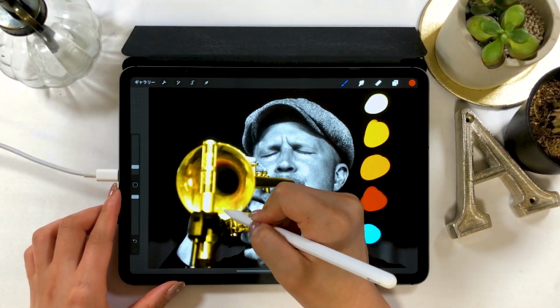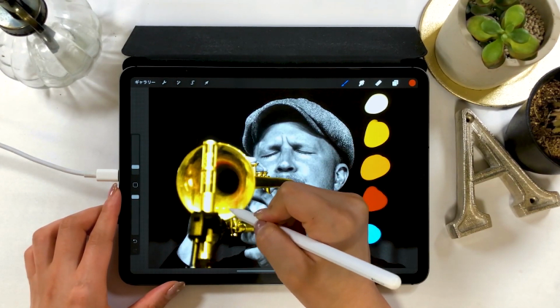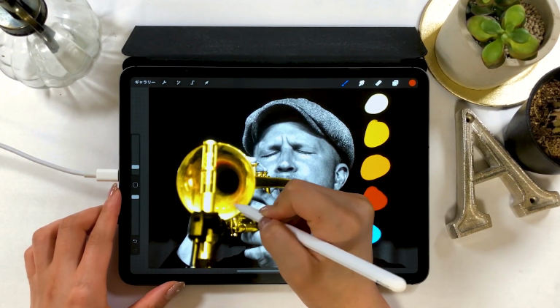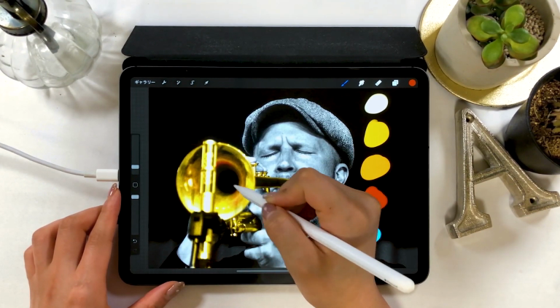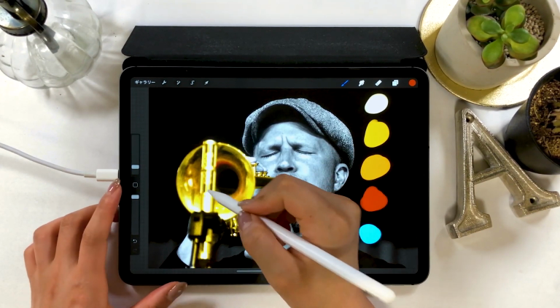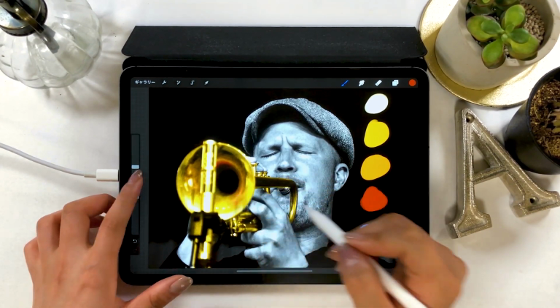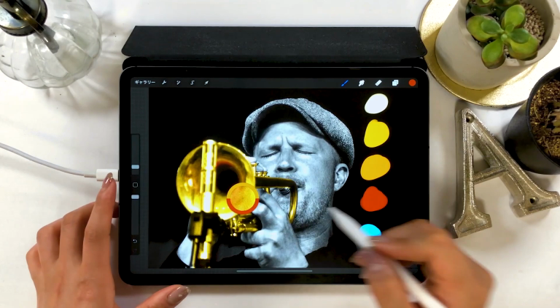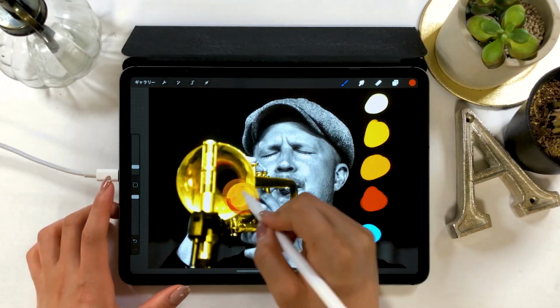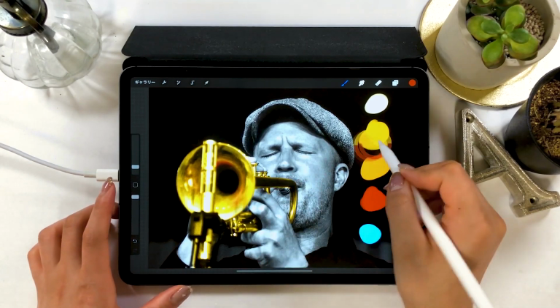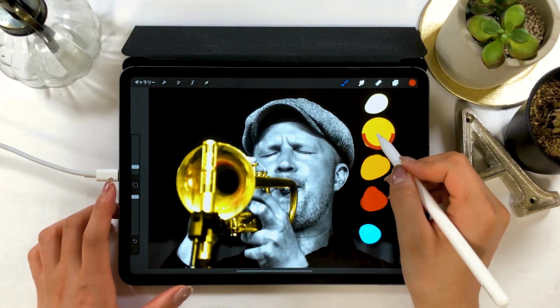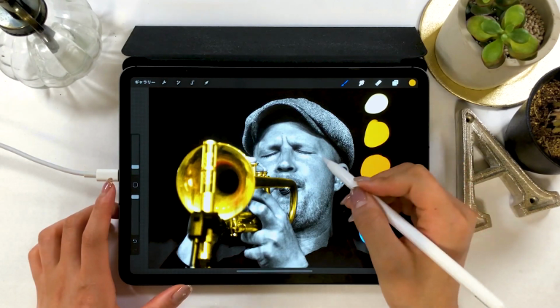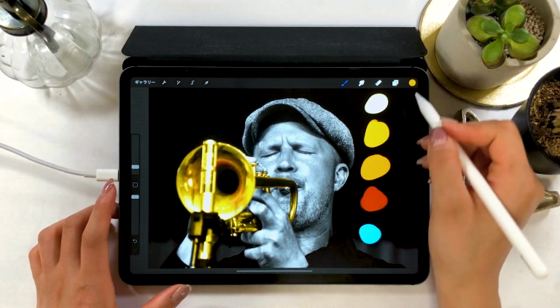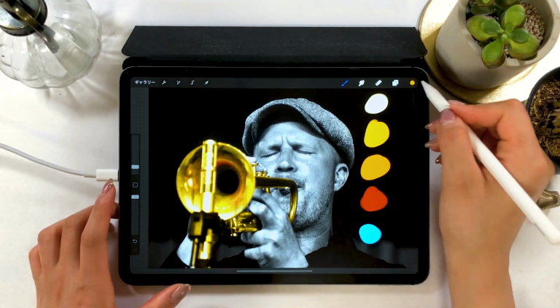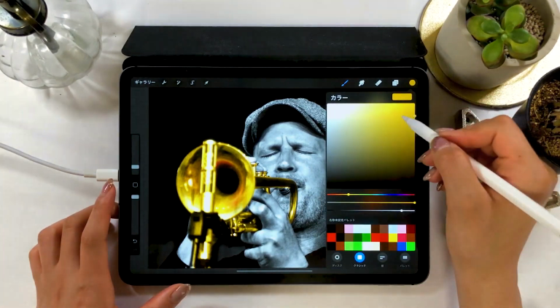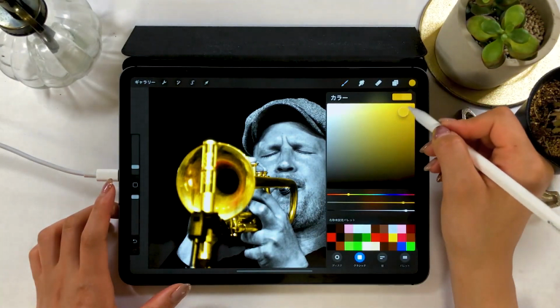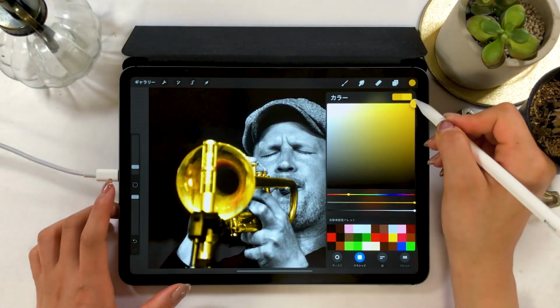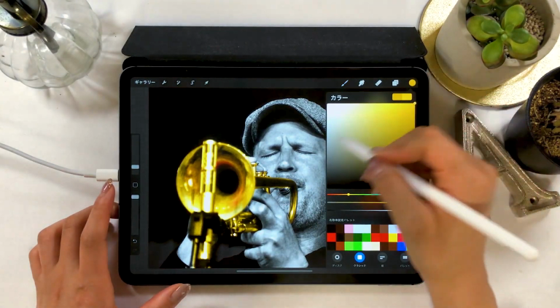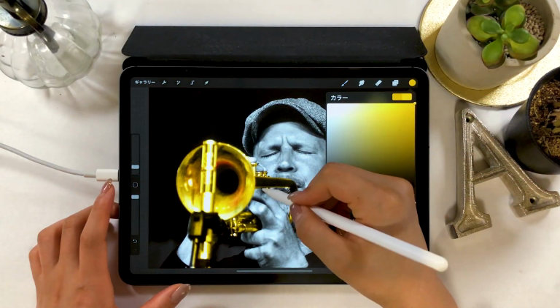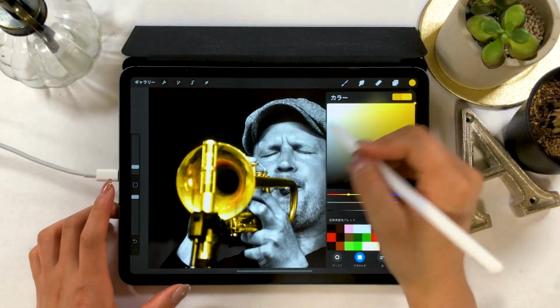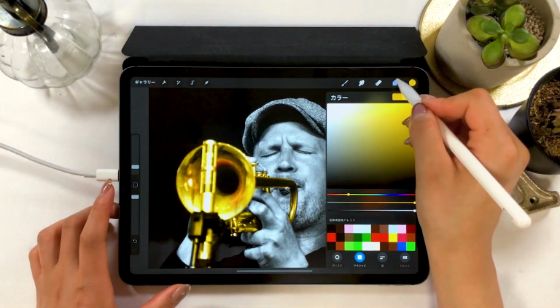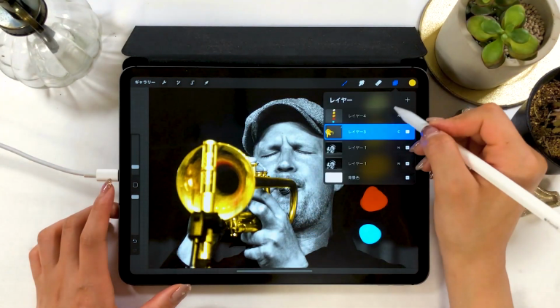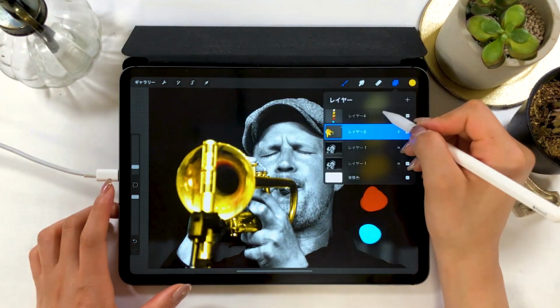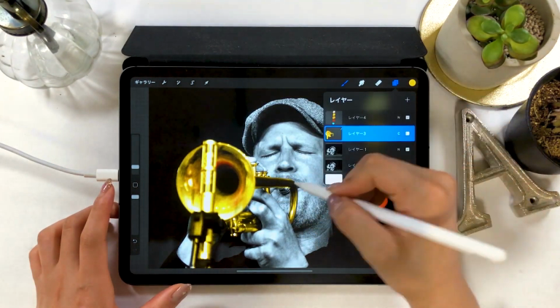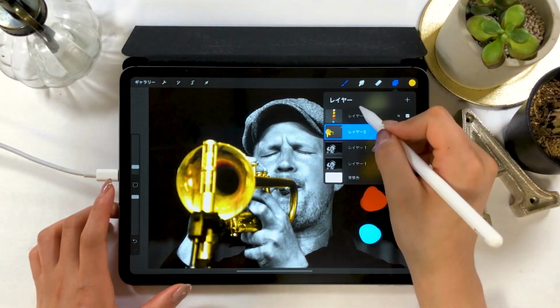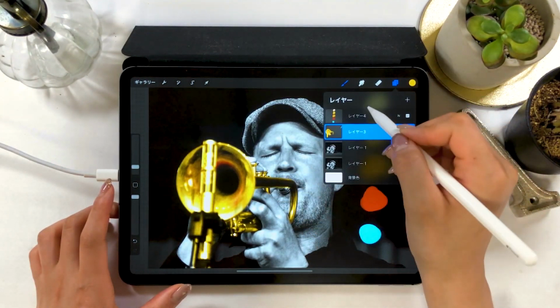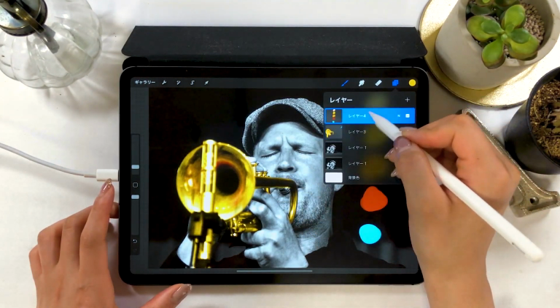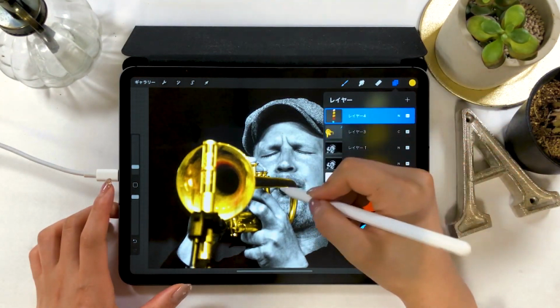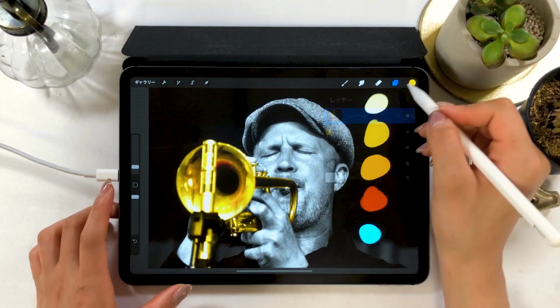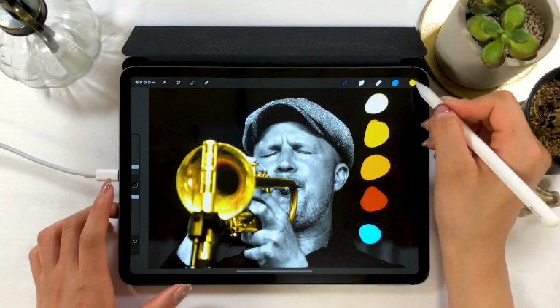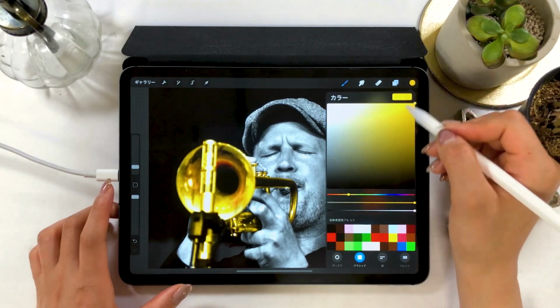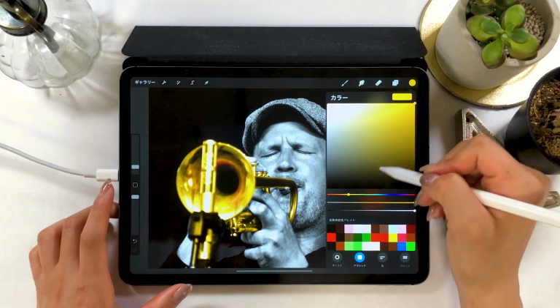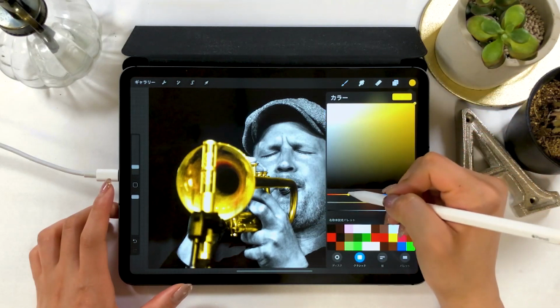You can also use different color schemes to show the age of the trumpet, right? So think of different scenarios and paint accordingly.